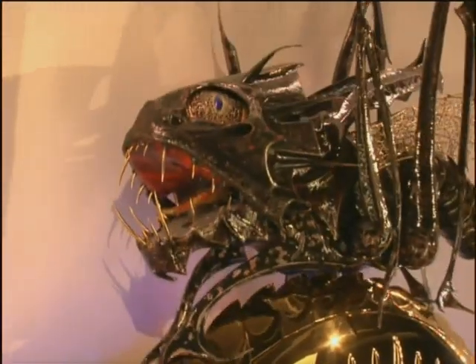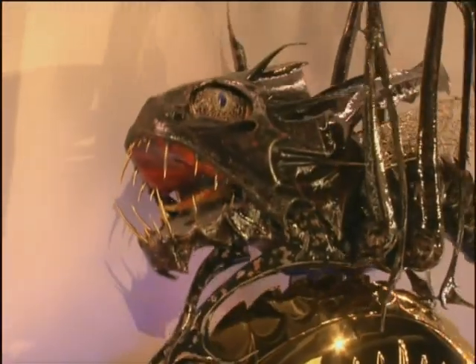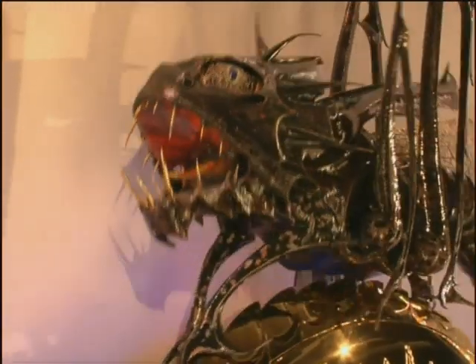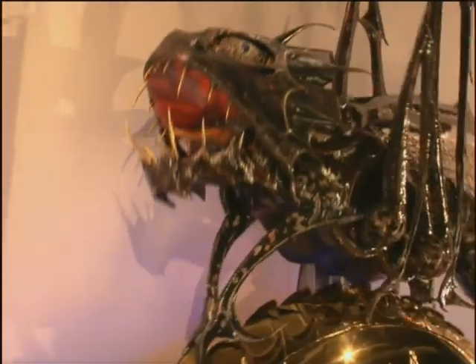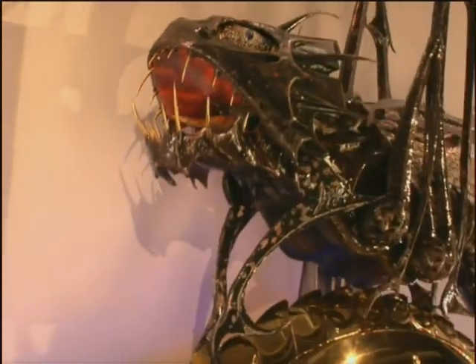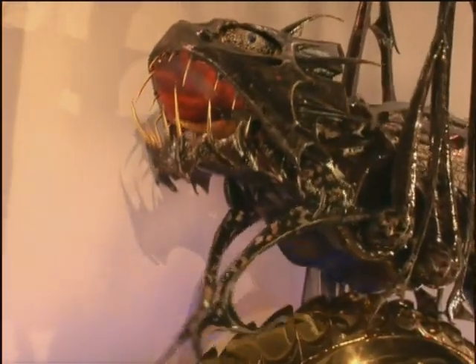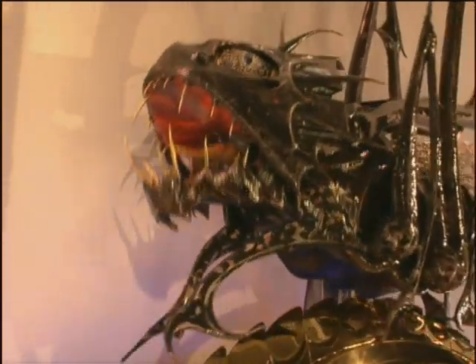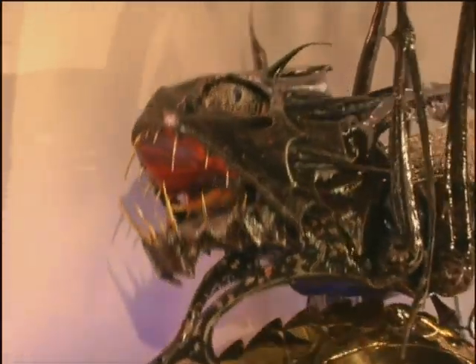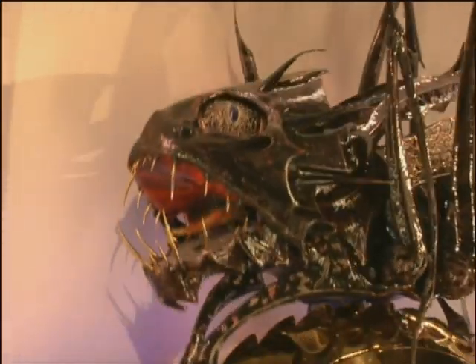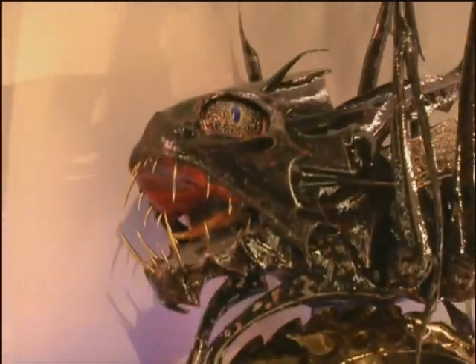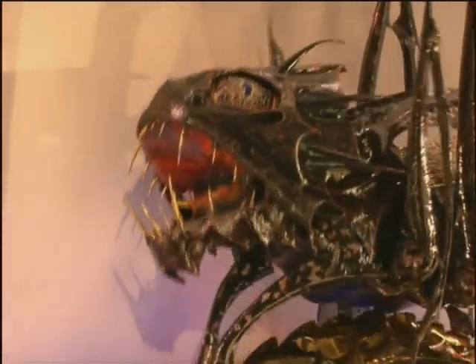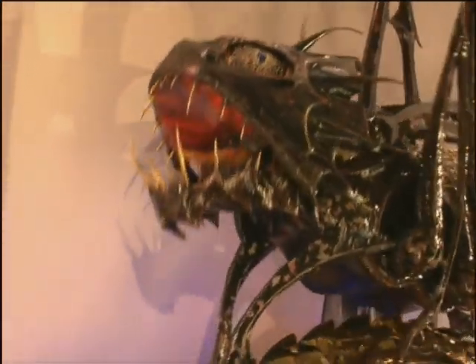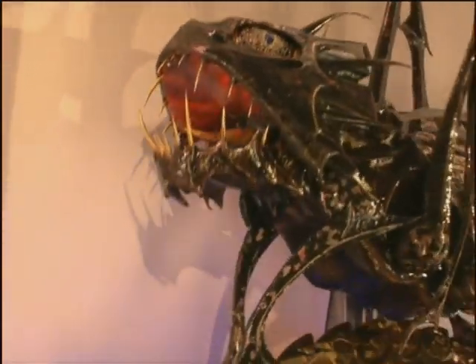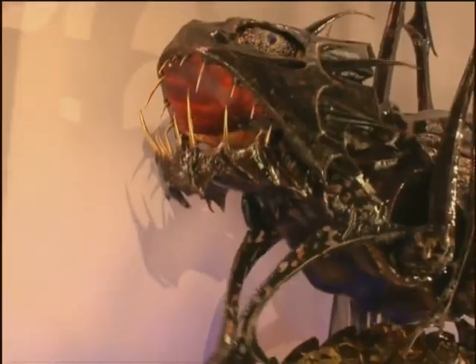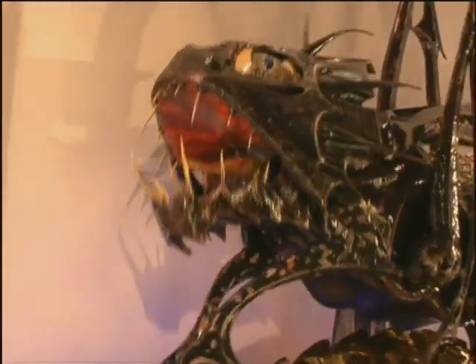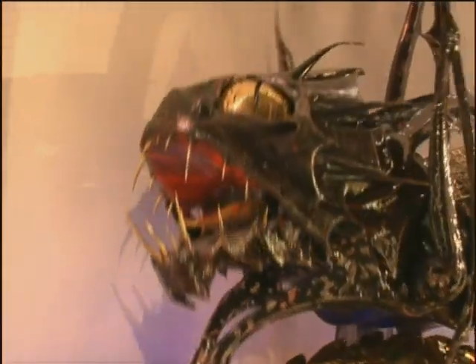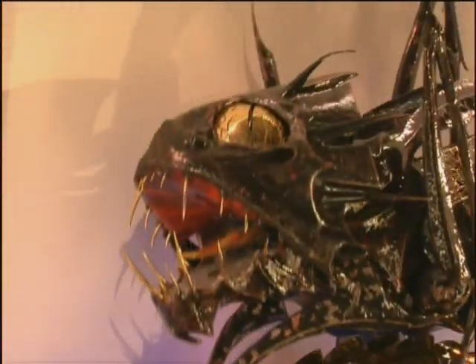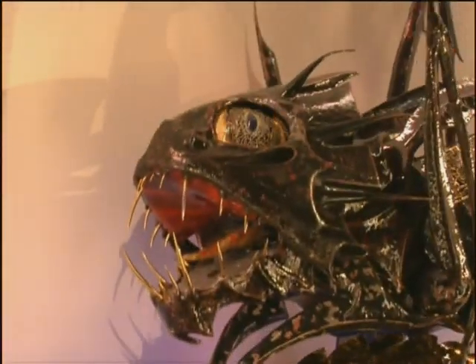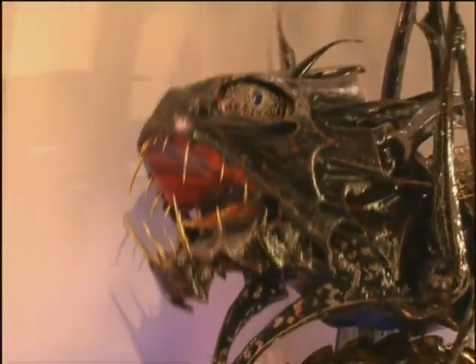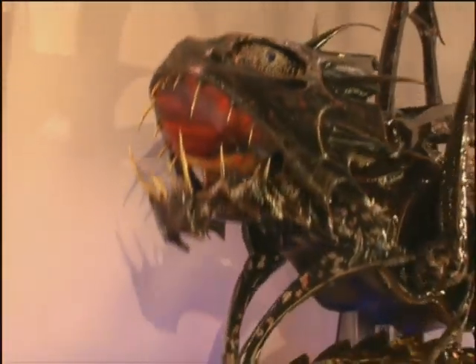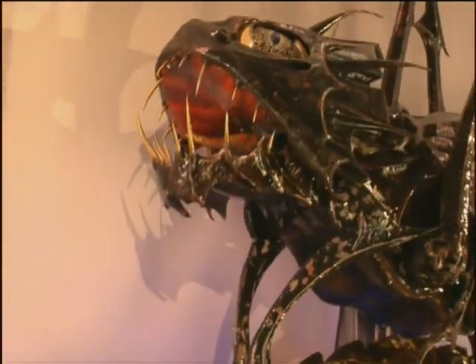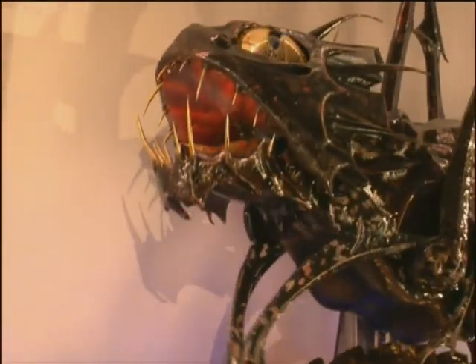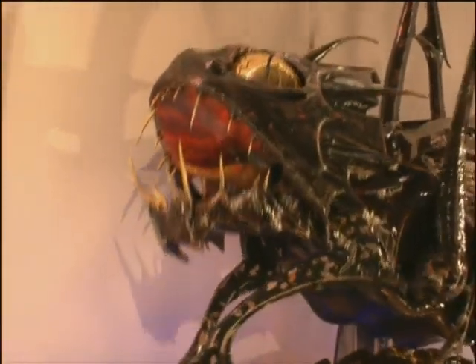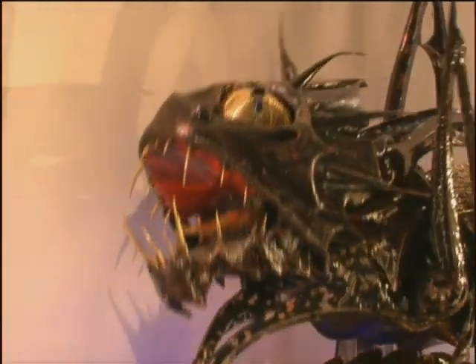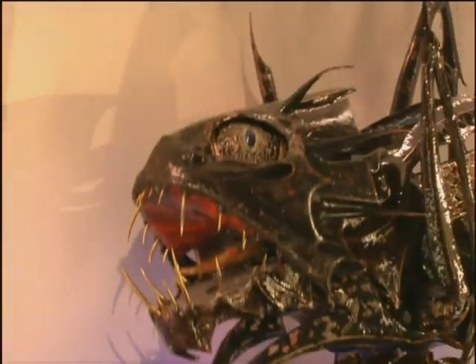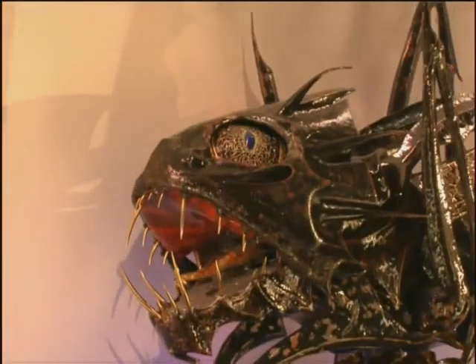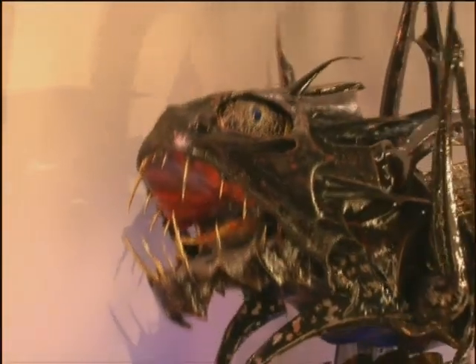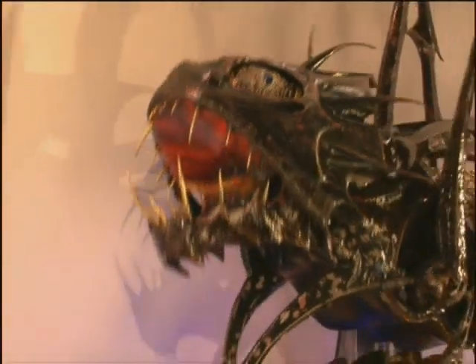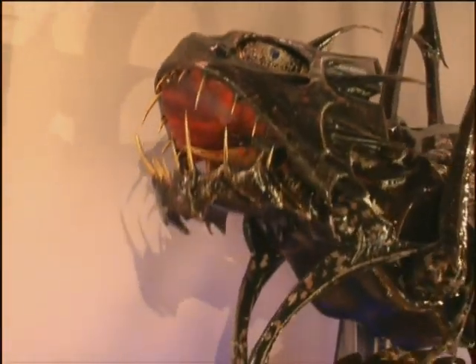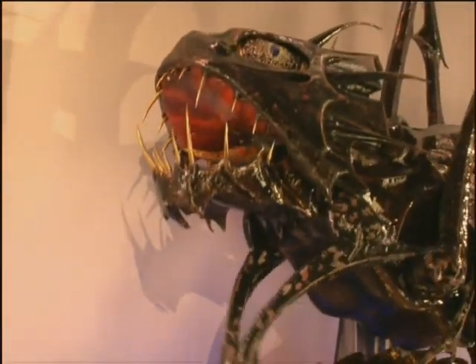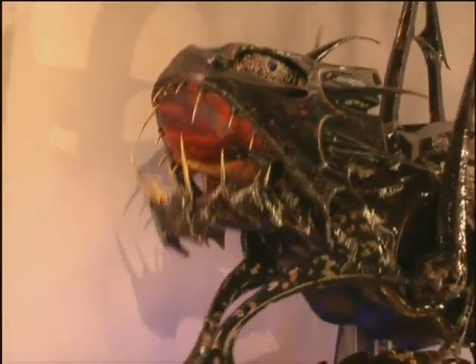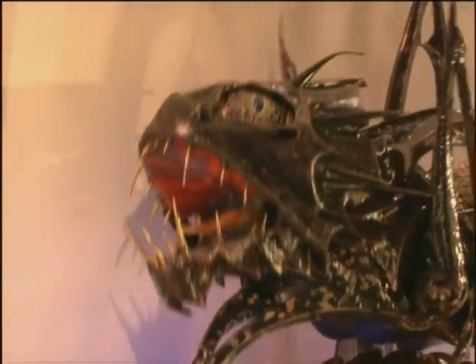For the corpus clock, I've enhanced the image of the grasshopper into a chronophage, who munches a minute every 60 seconds.